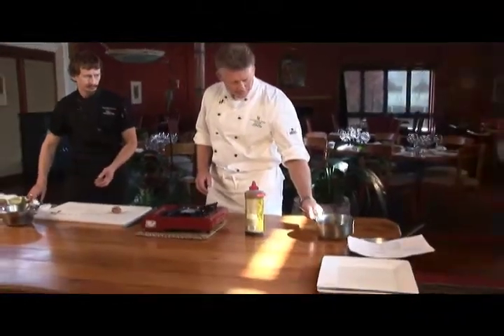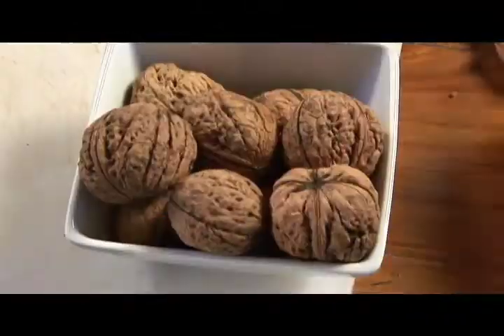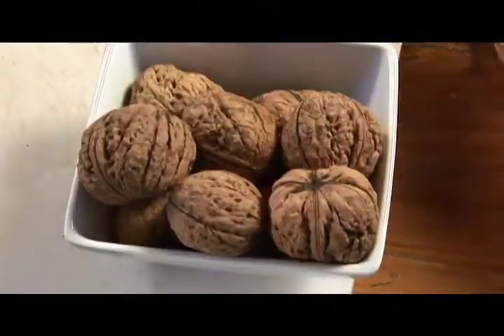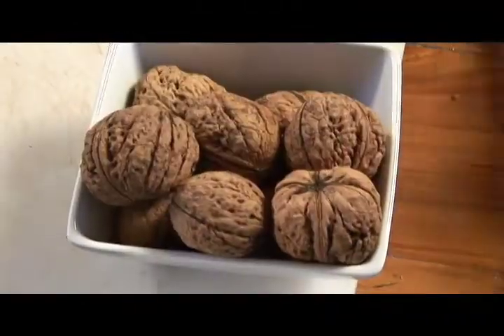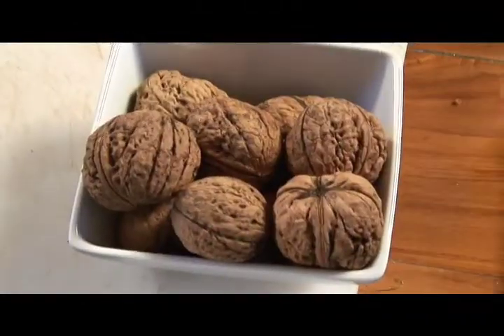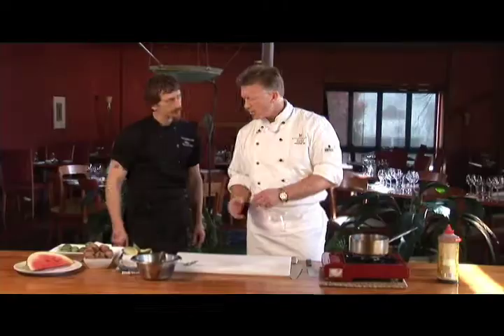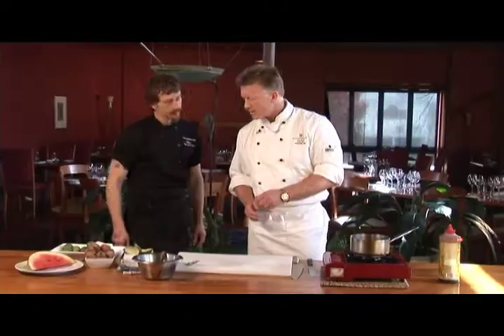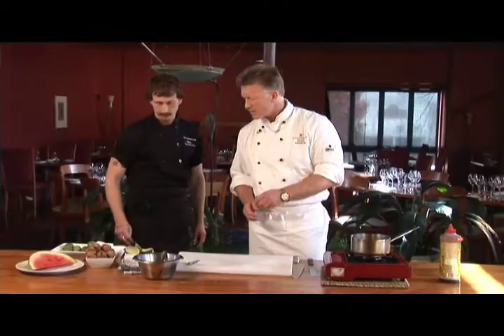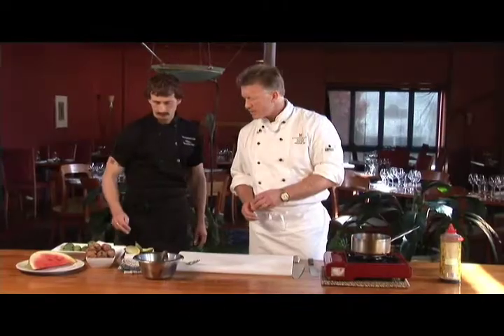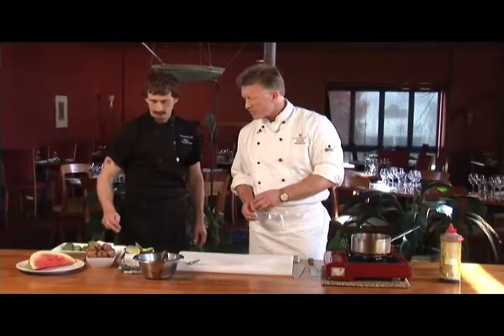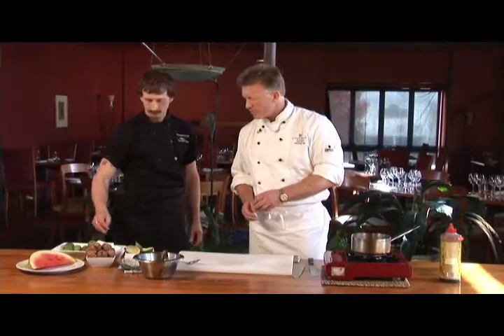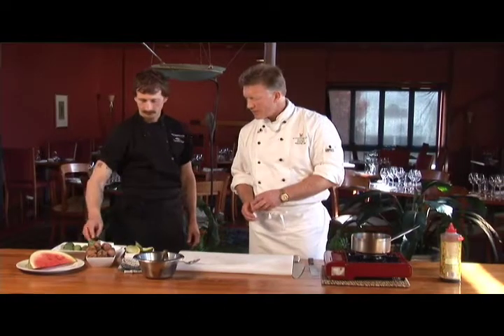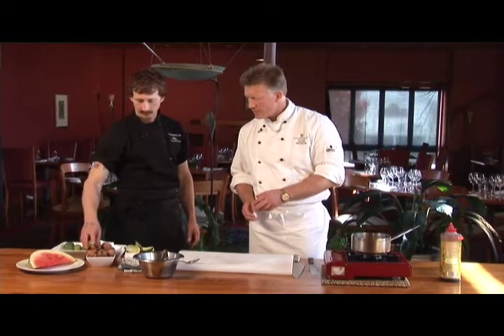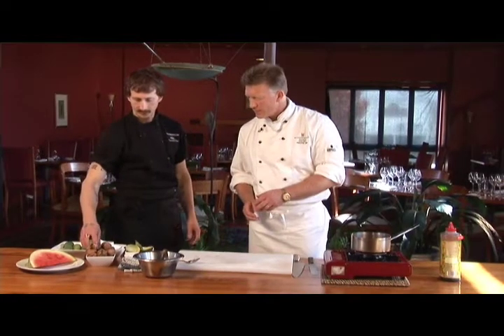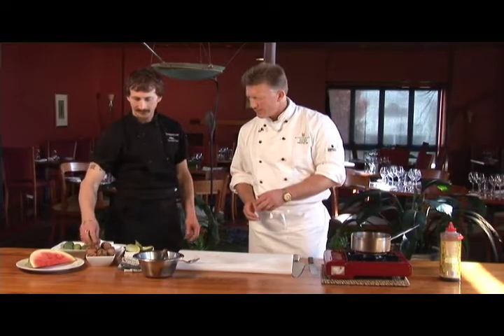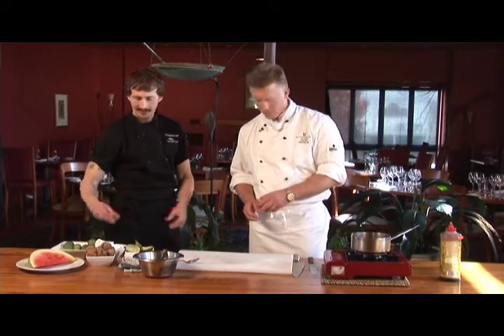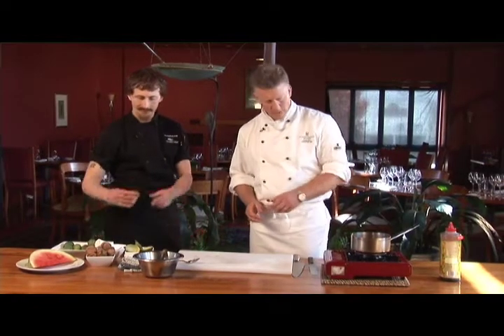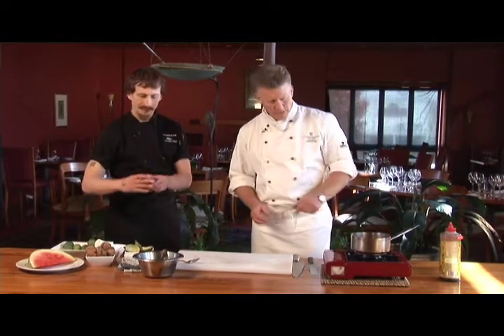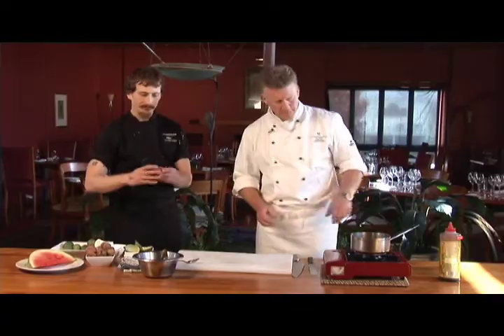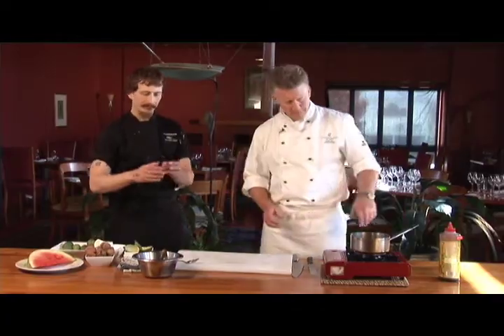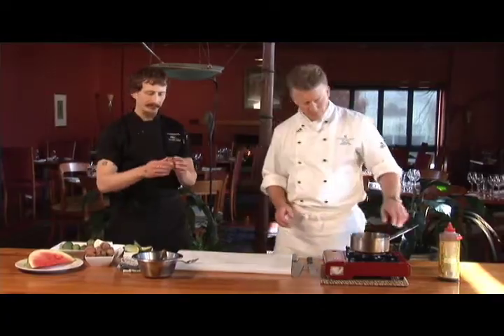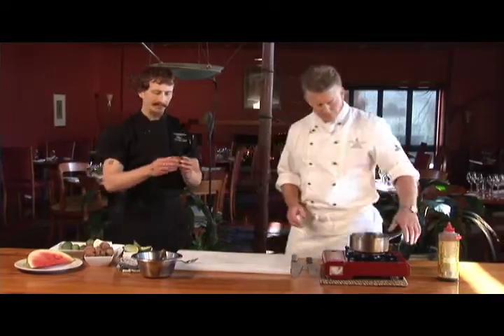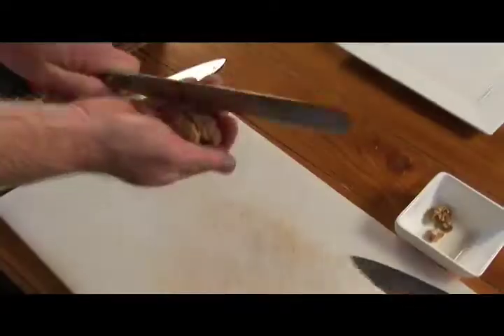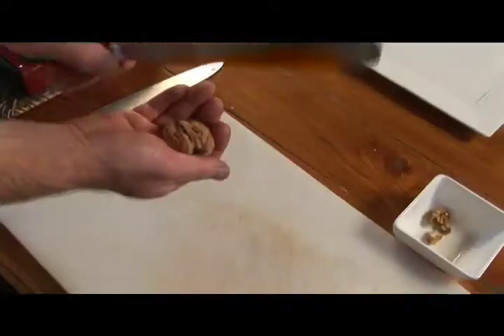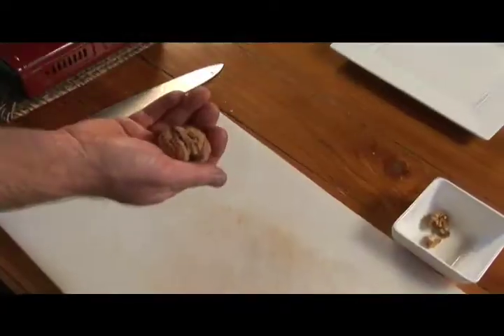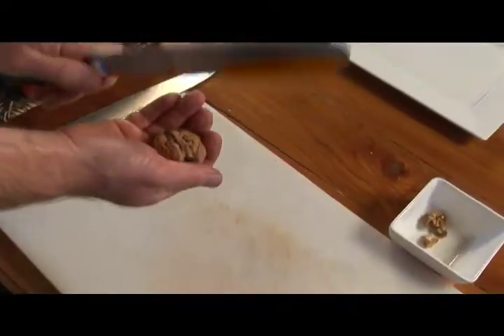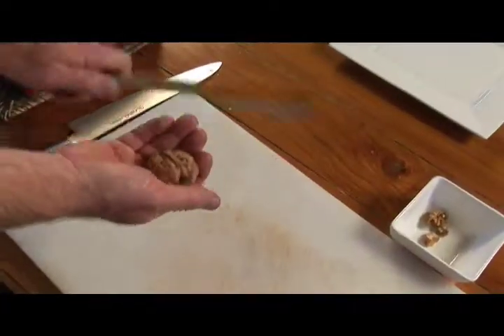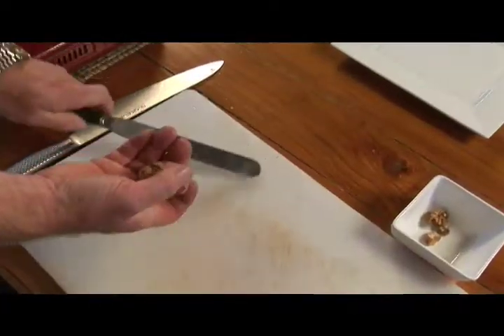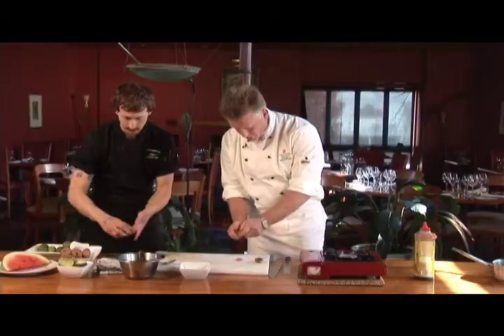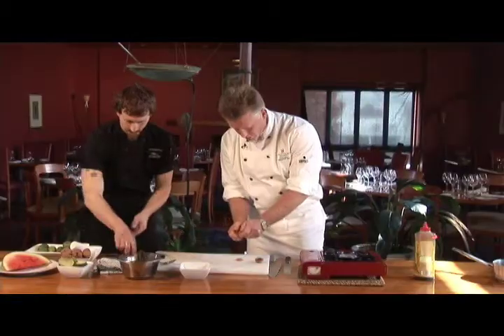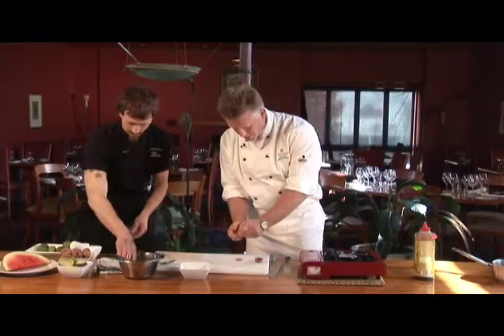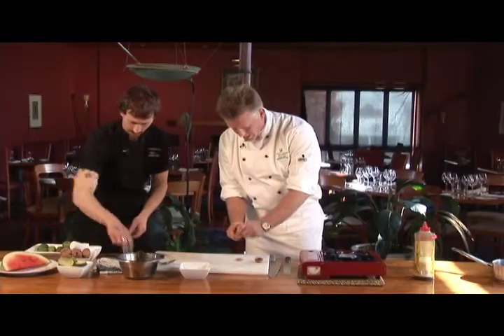We'll crack these walnuts and get those prepared. These great fresh walnuts we've got — they crack open nicely.